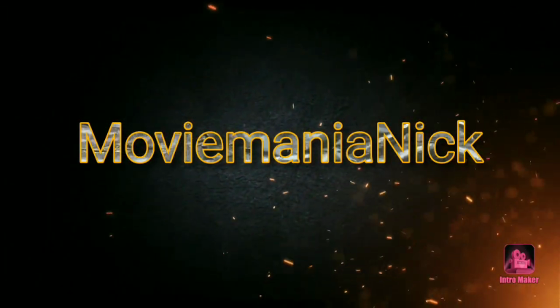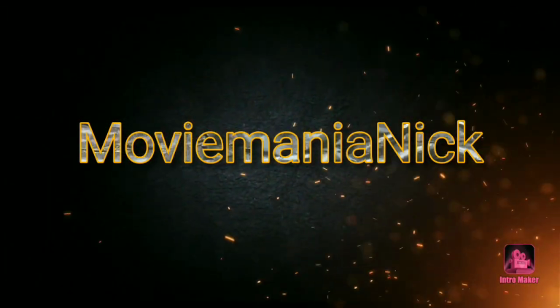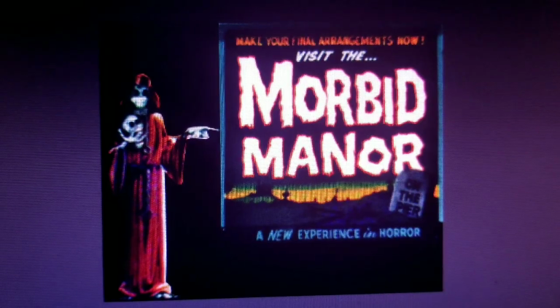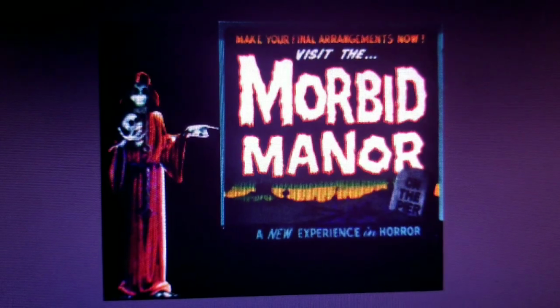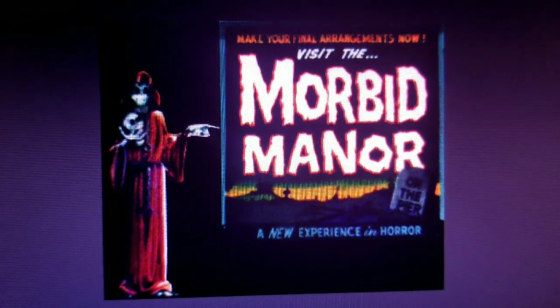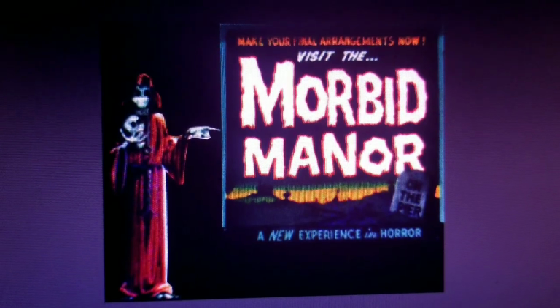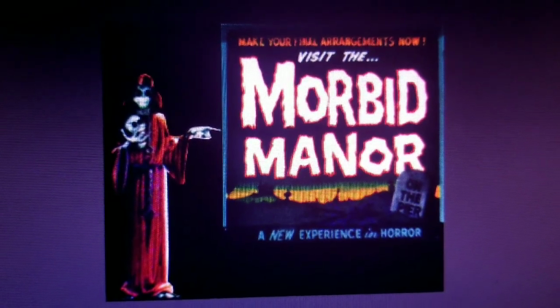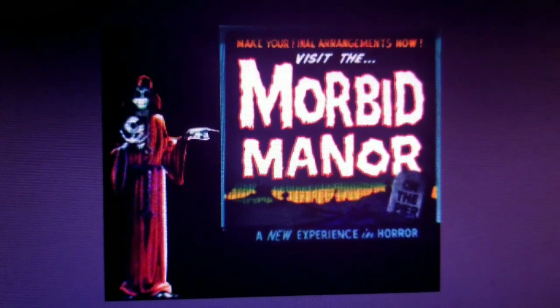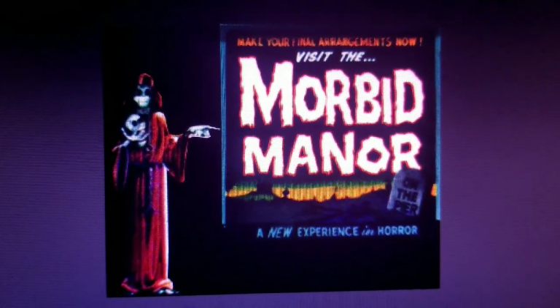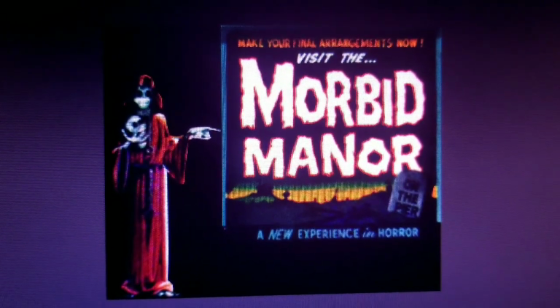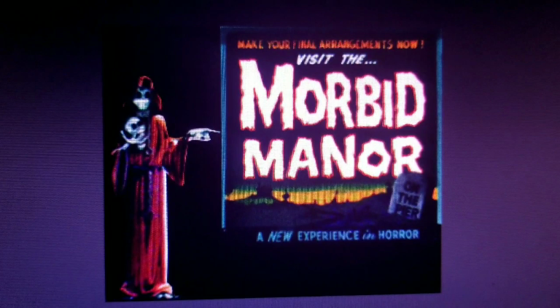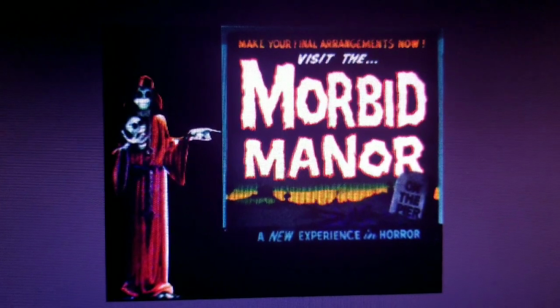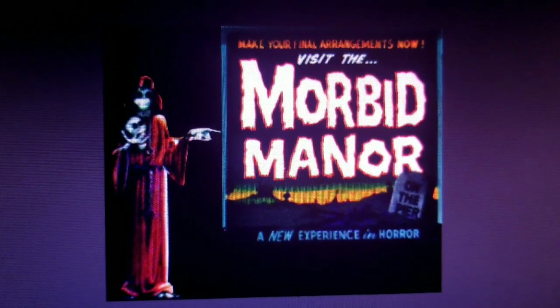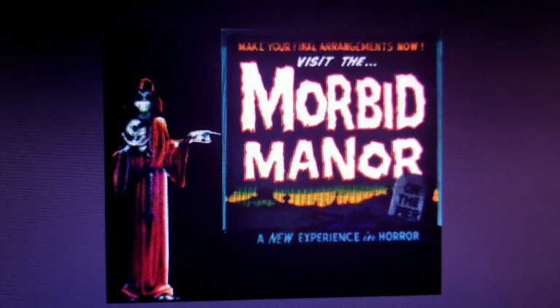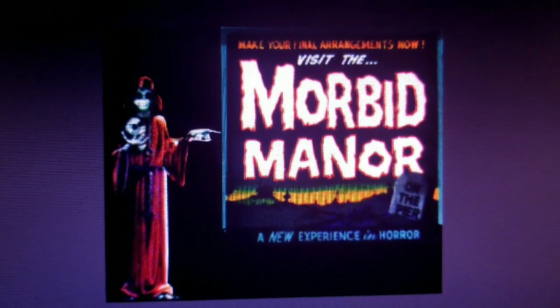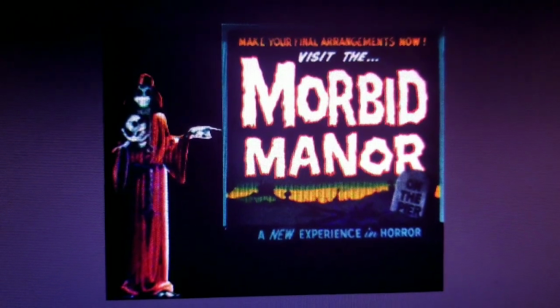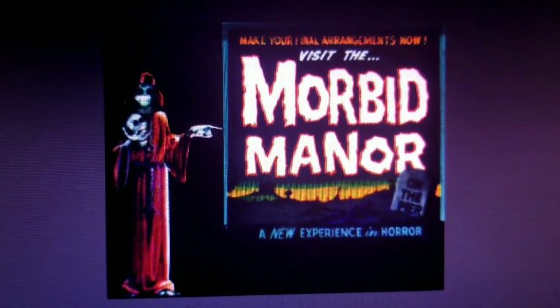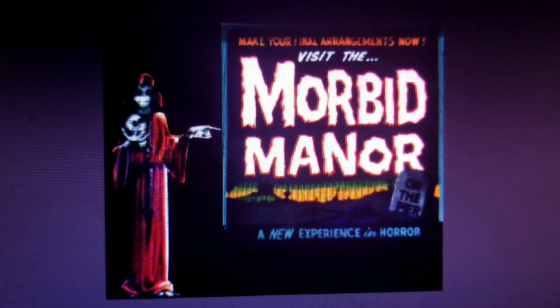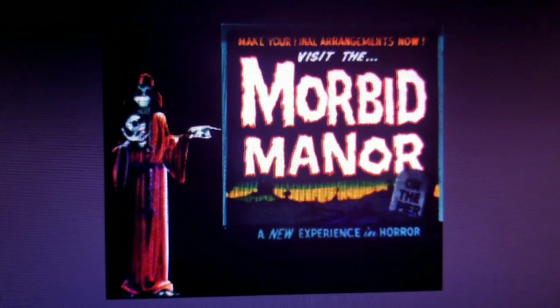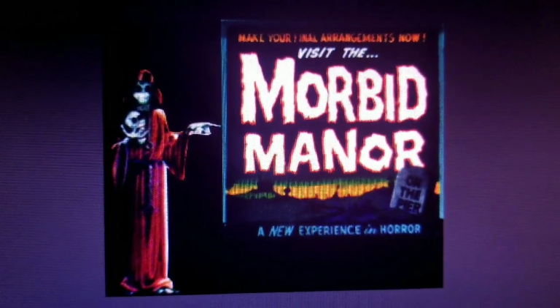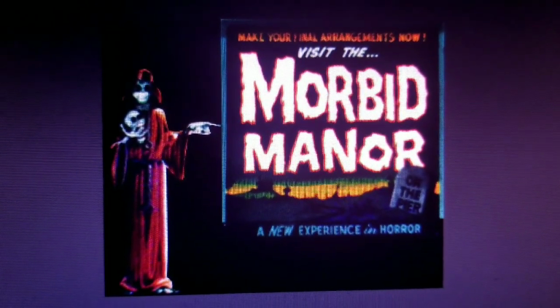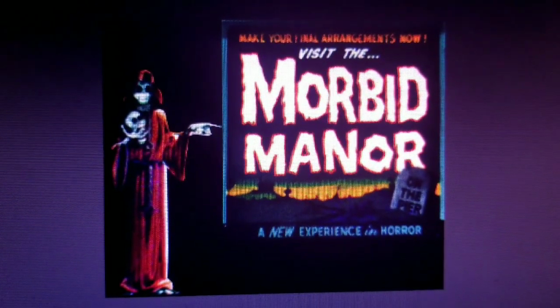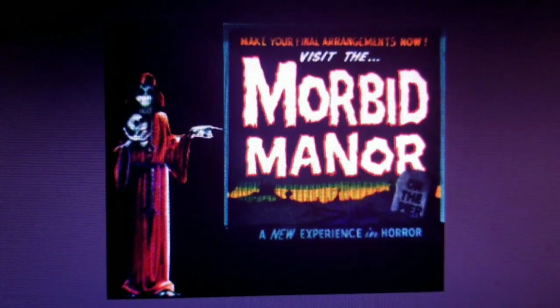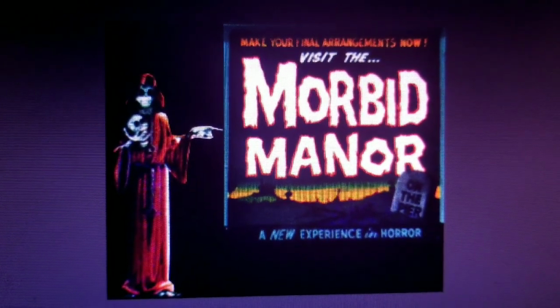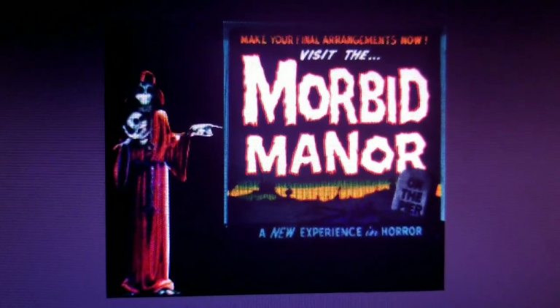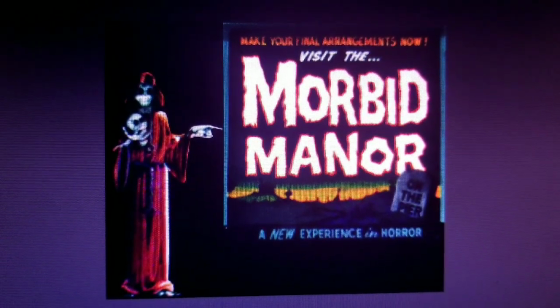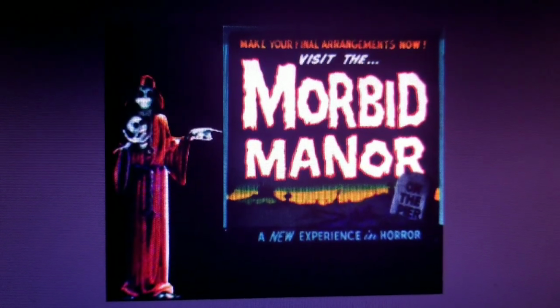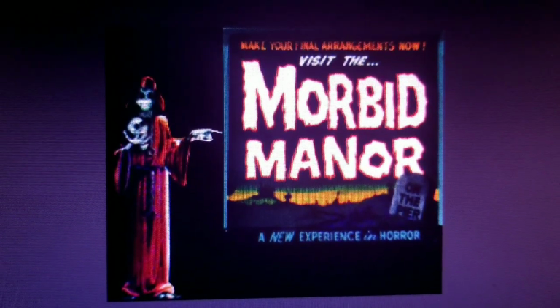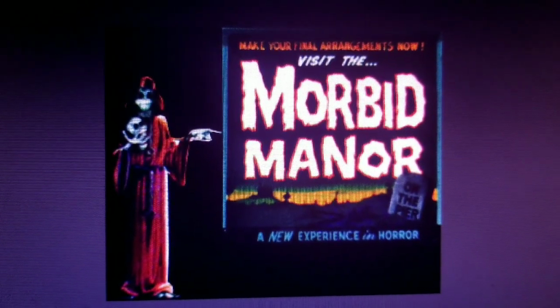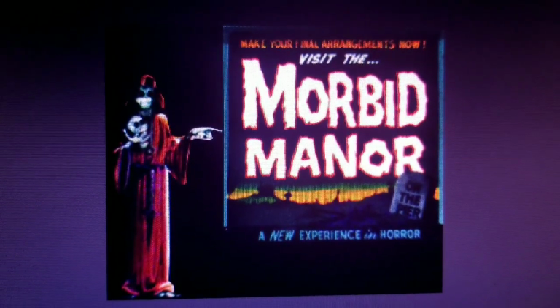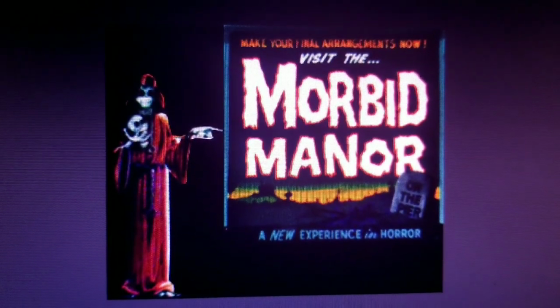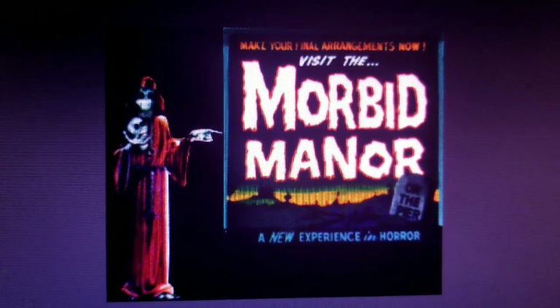Welcome to the history of the original Morbid Manor here in Ocean City, Maryland.